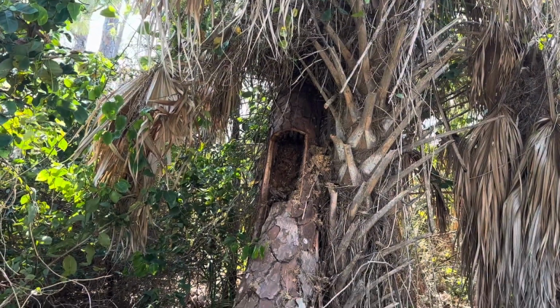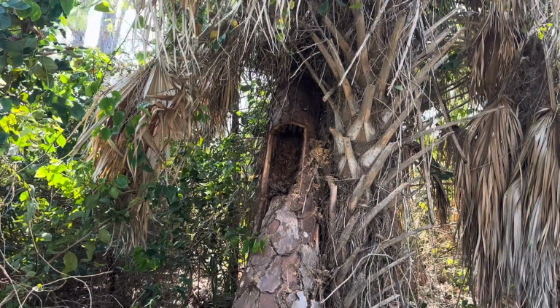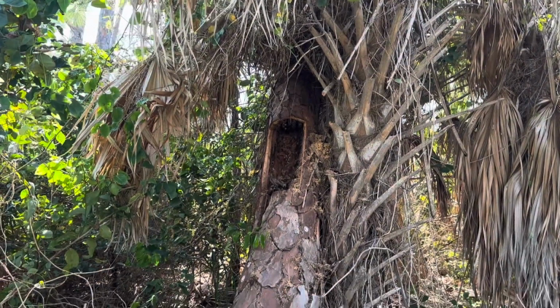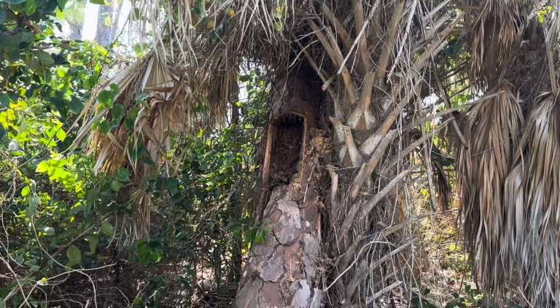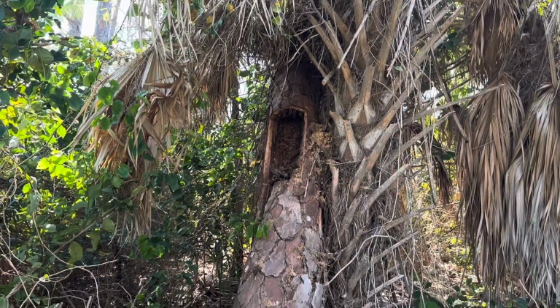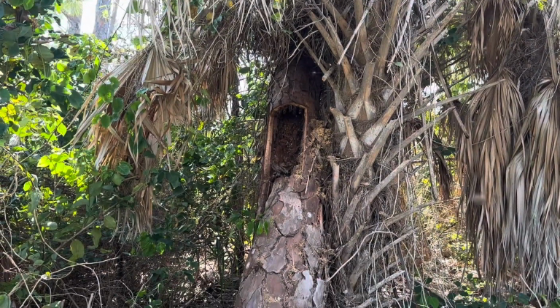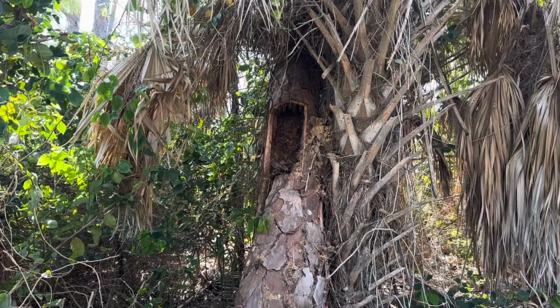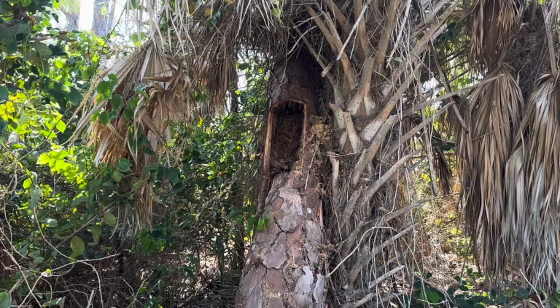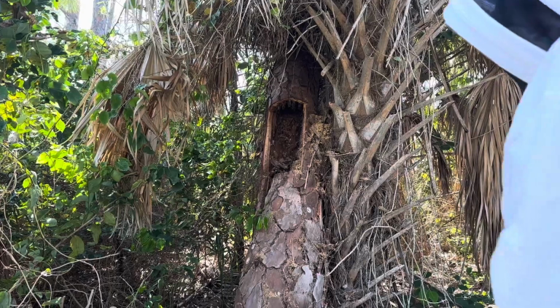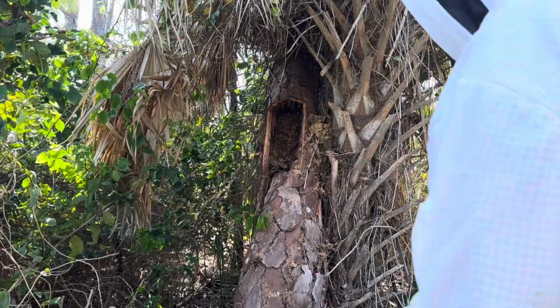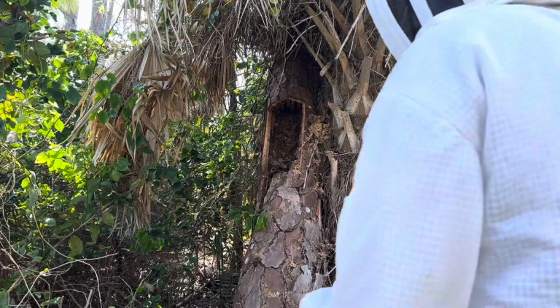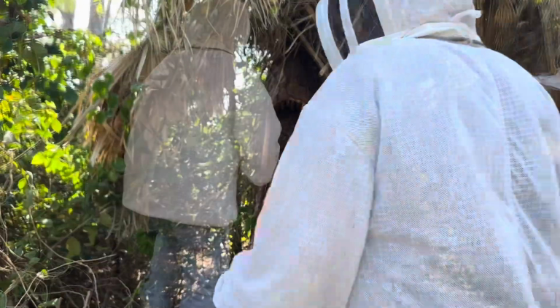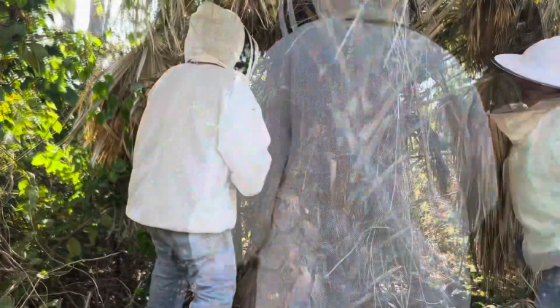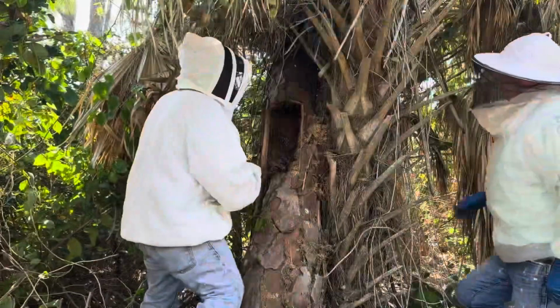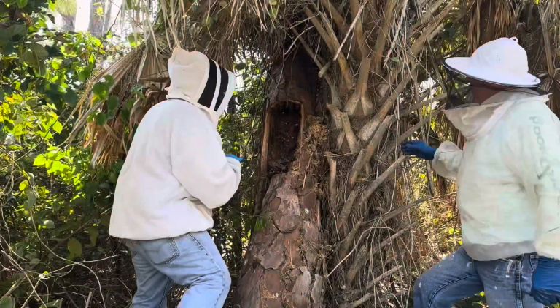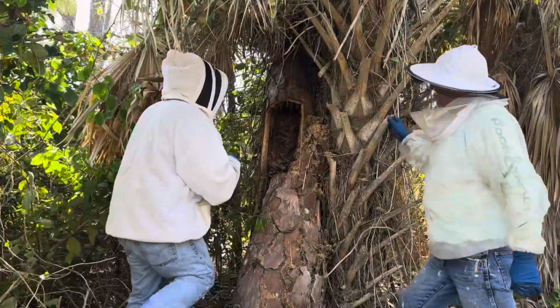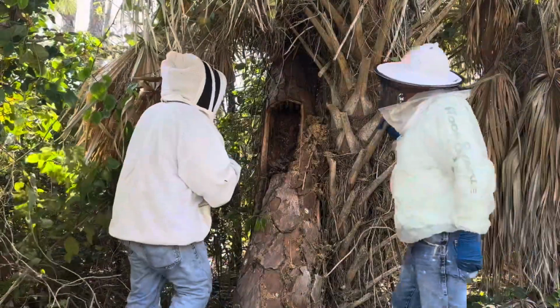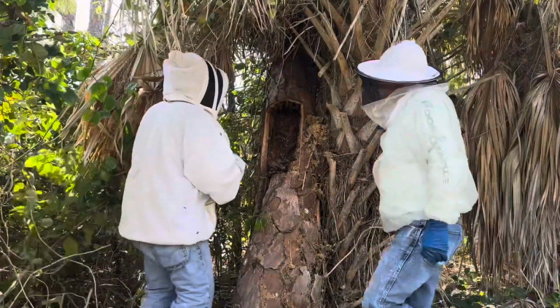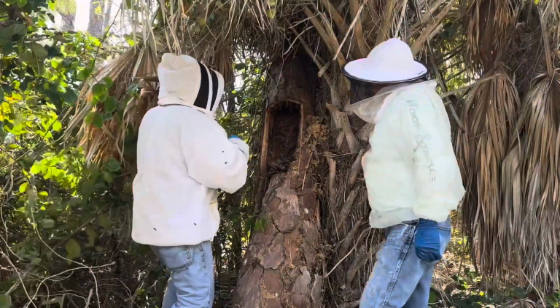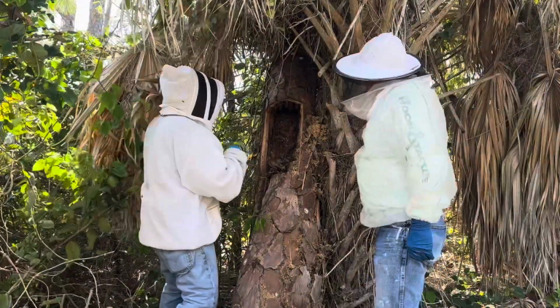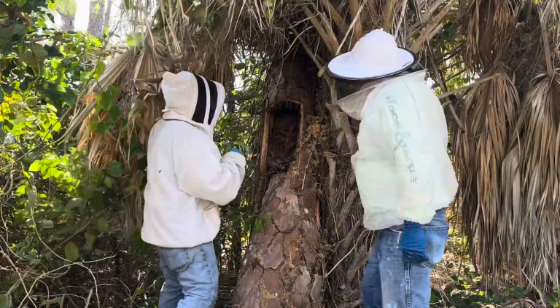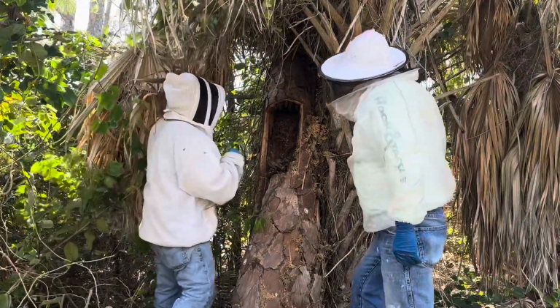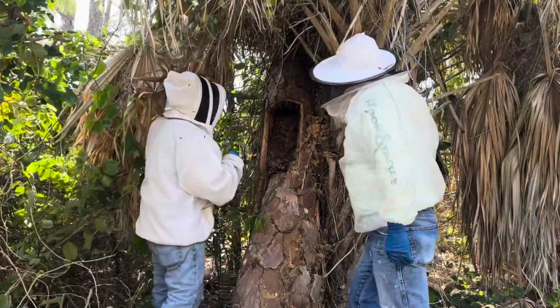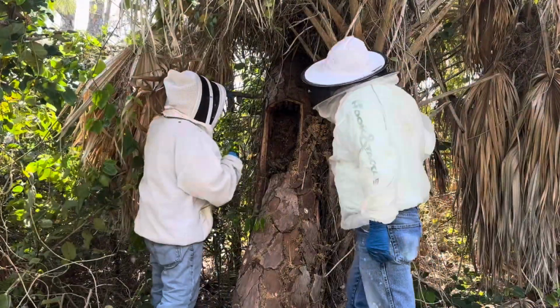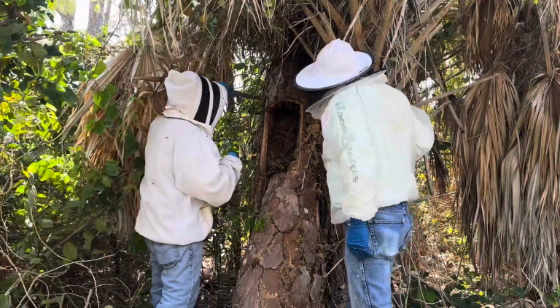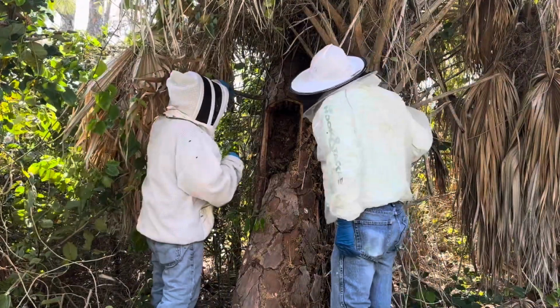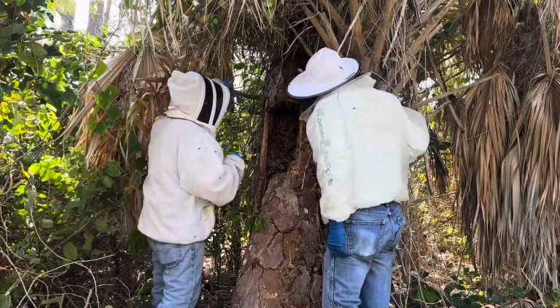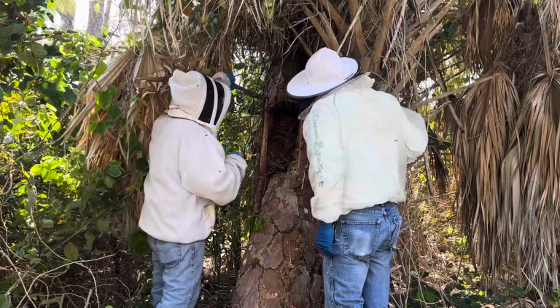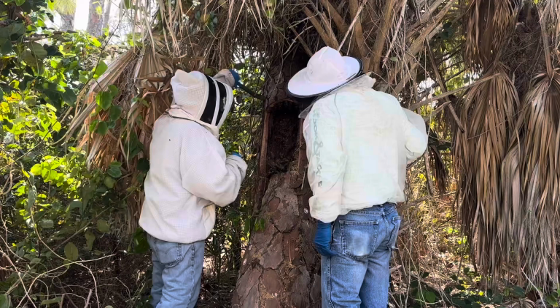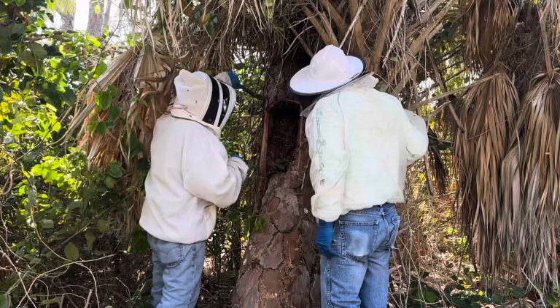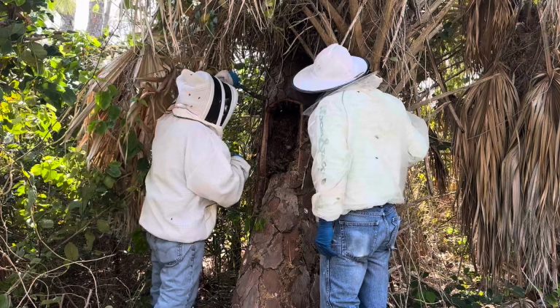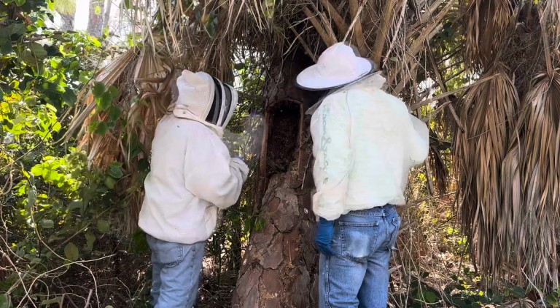I think it's still going up because I see bees coming out of my top cut. Yeah, because there's no brood or anything down here — must all be towards the top. Look at them coming out of the top. Yeah, we're close.